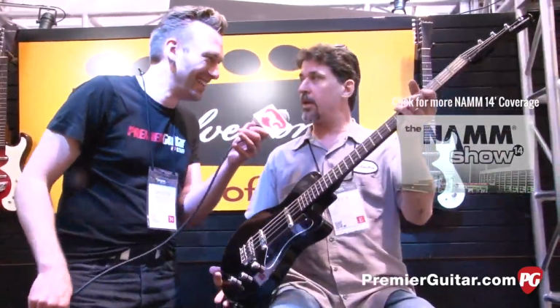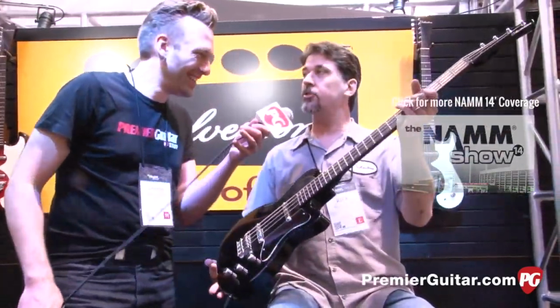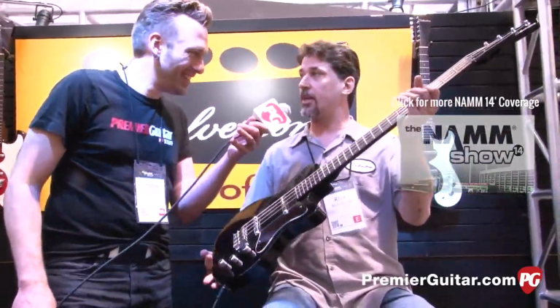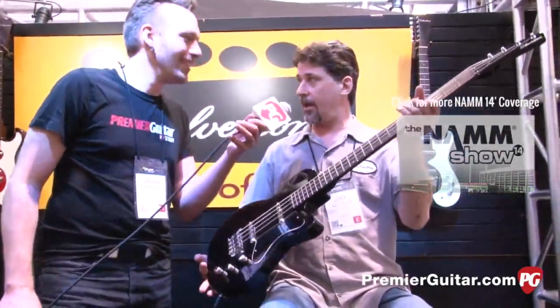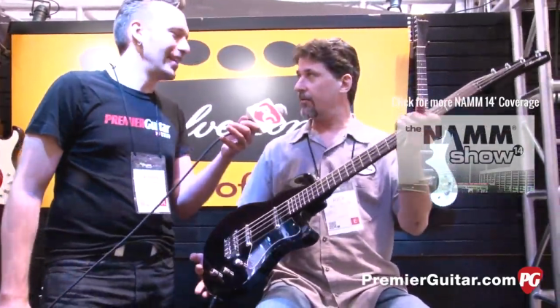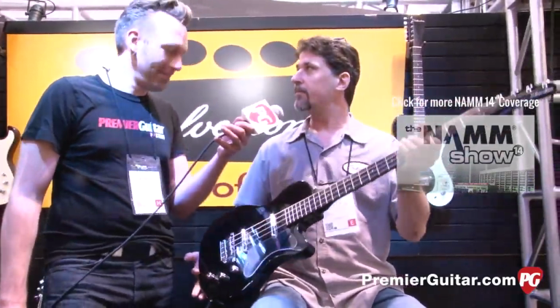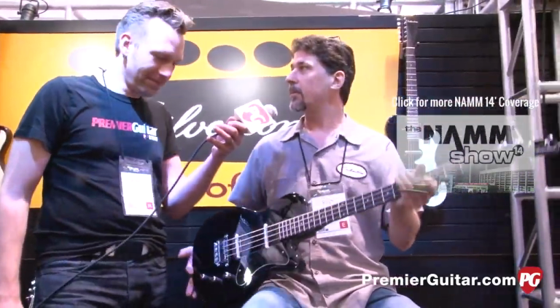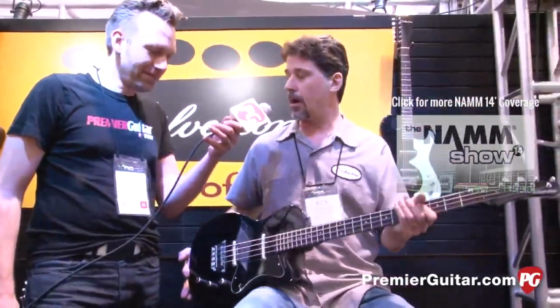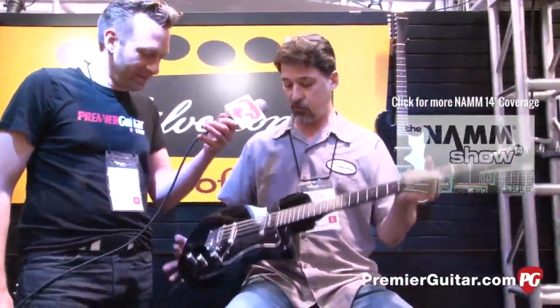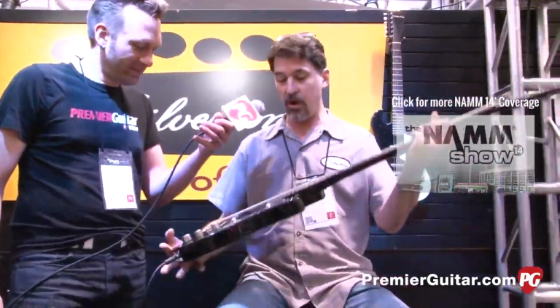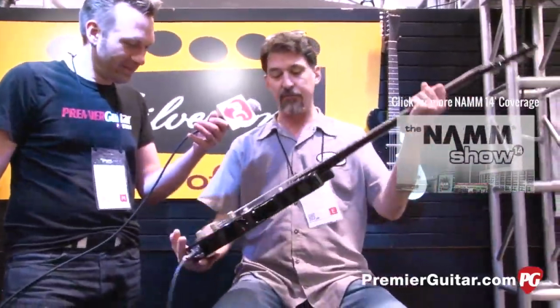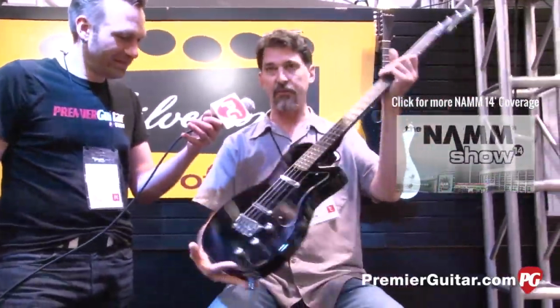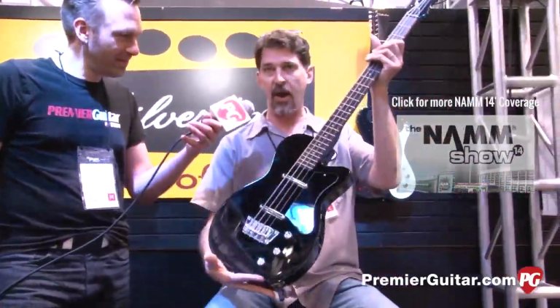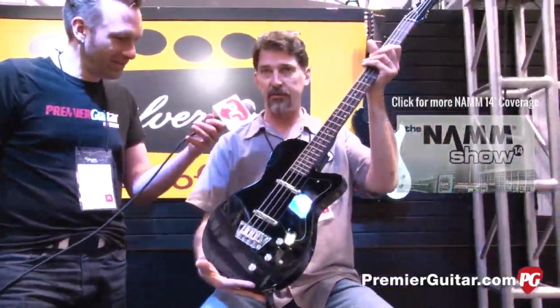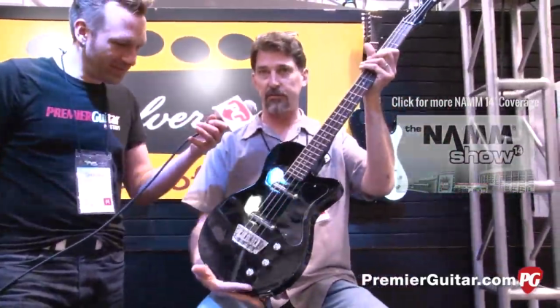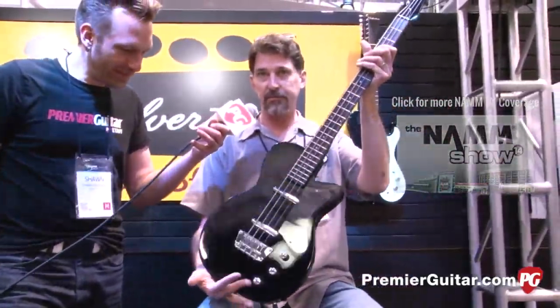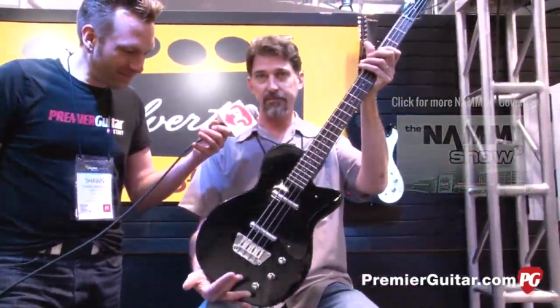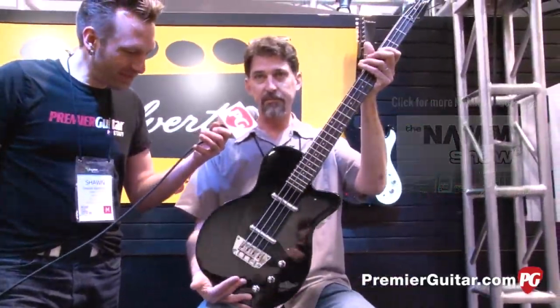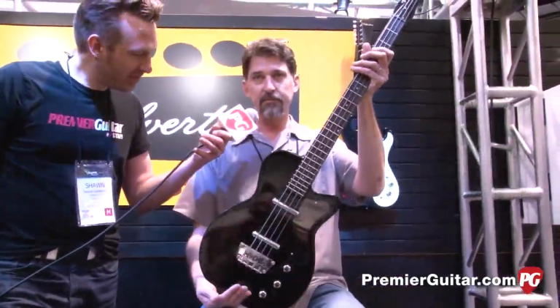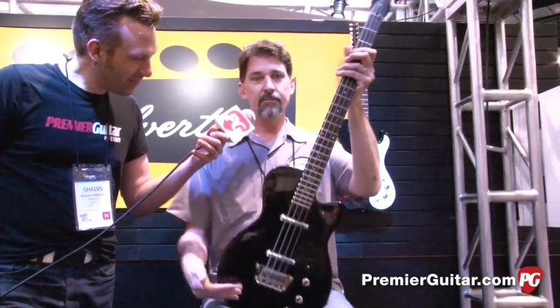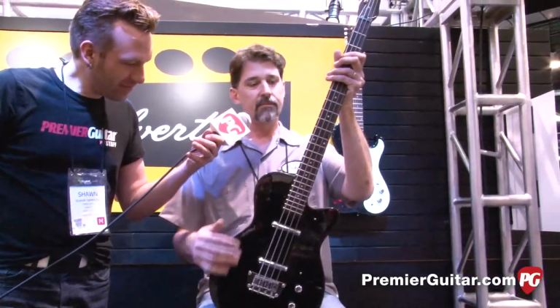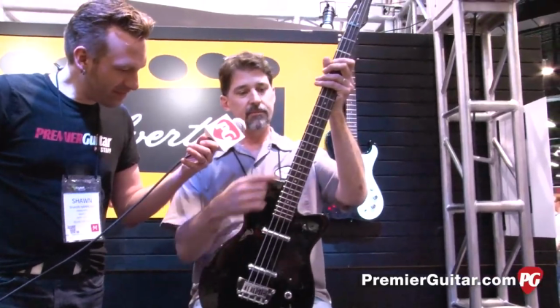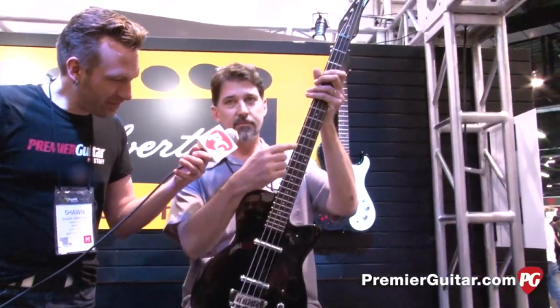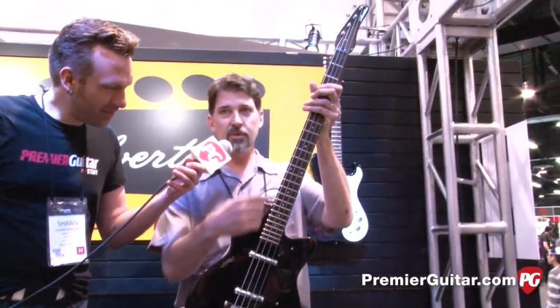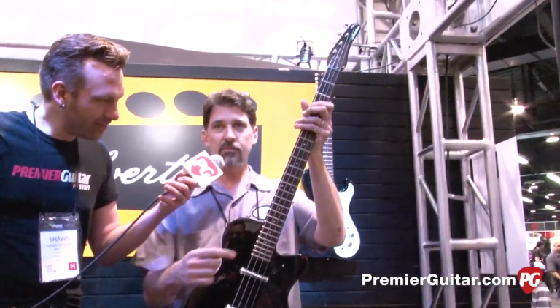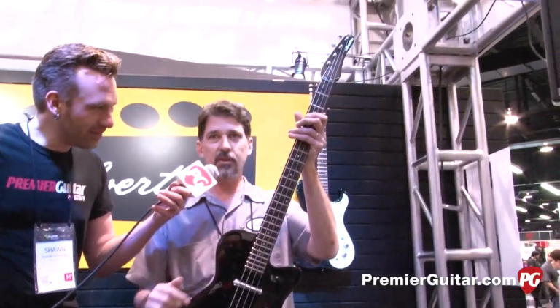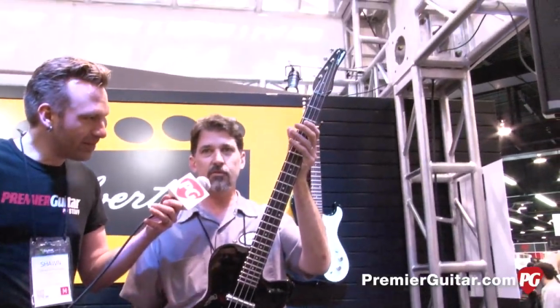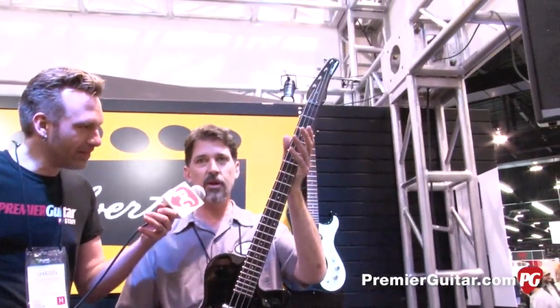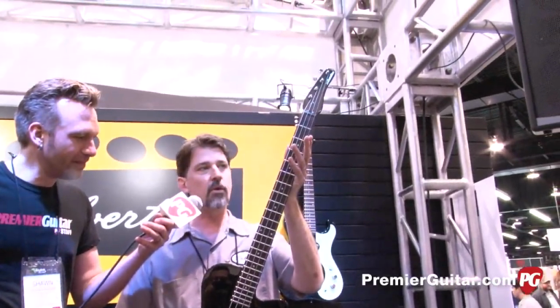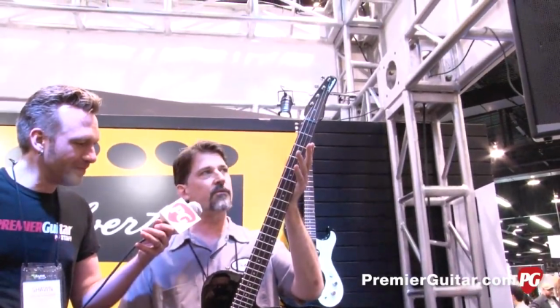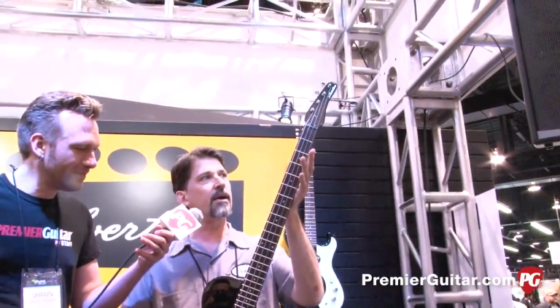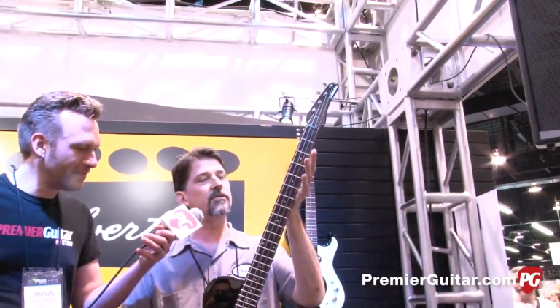It's a 30-inch scale, 24 frets. So you can see that's 24 frets going all the way up high.